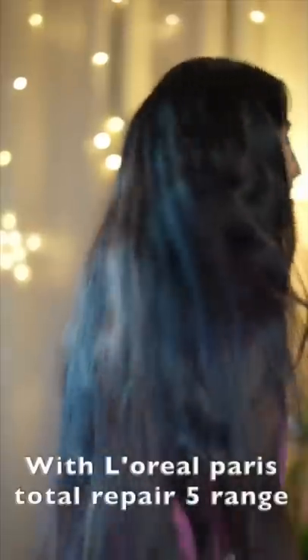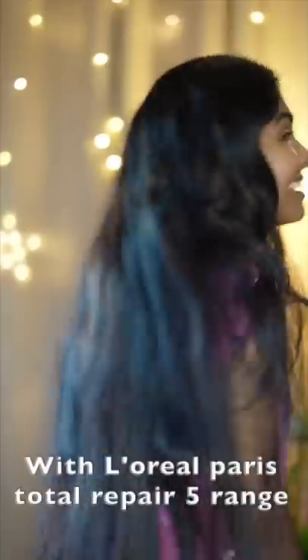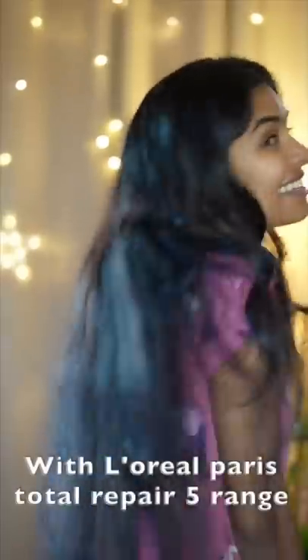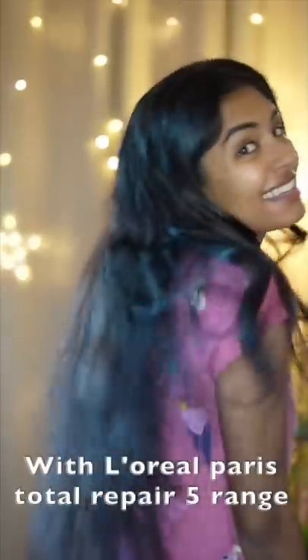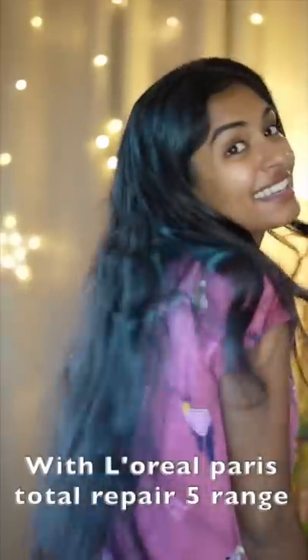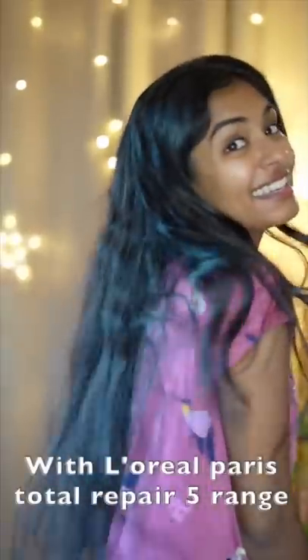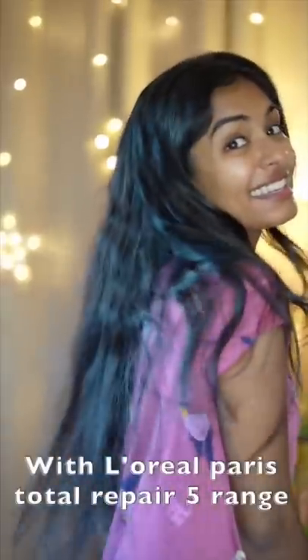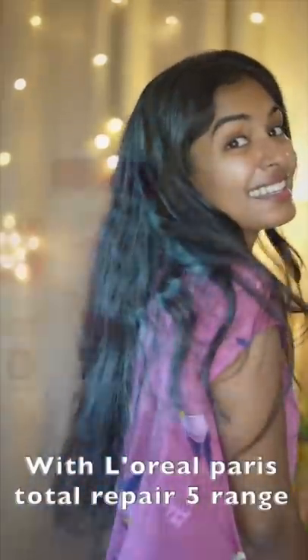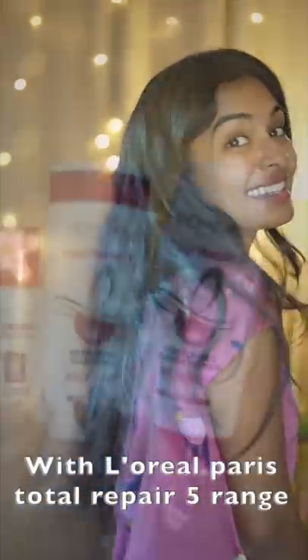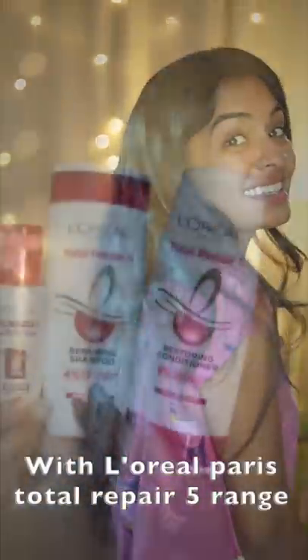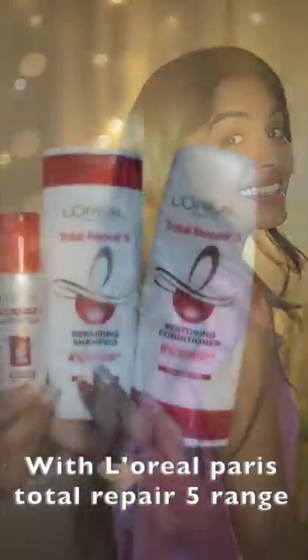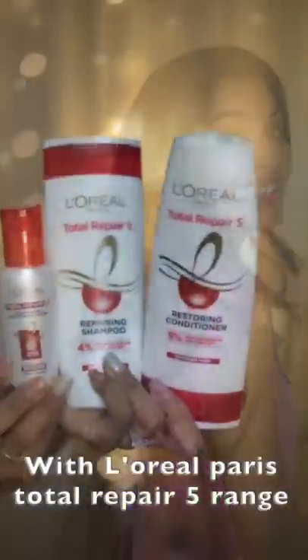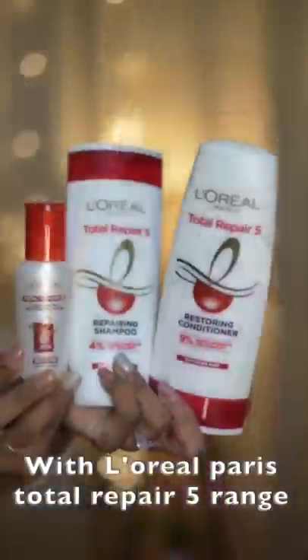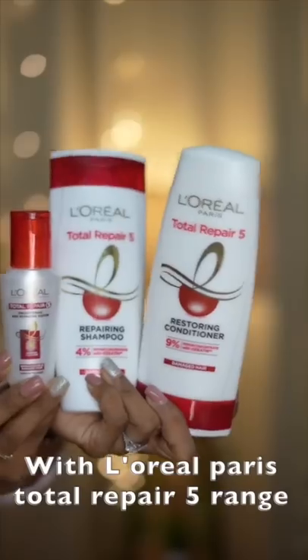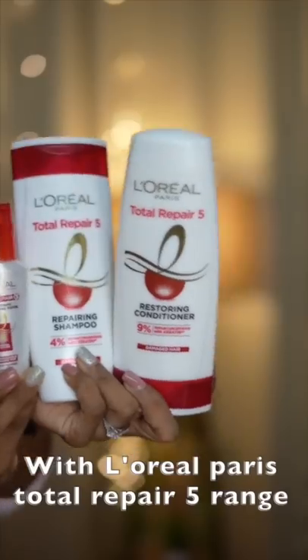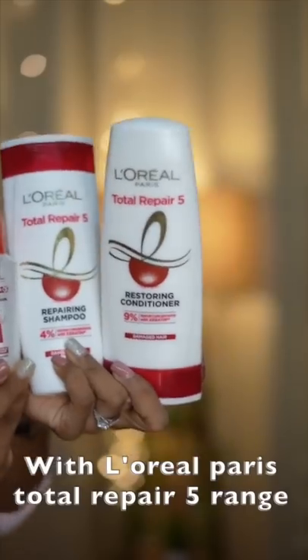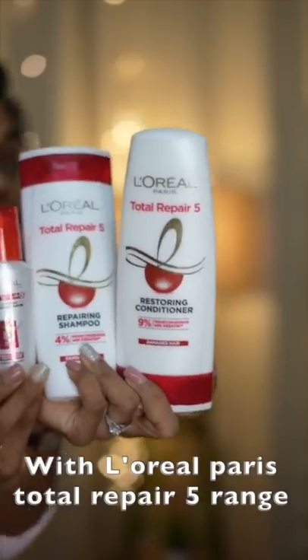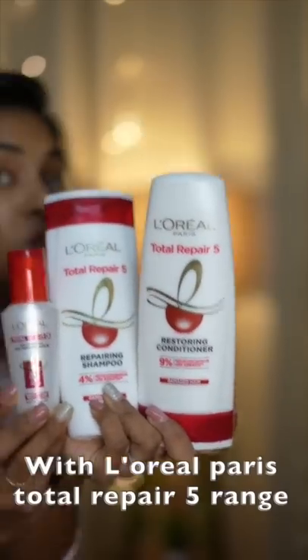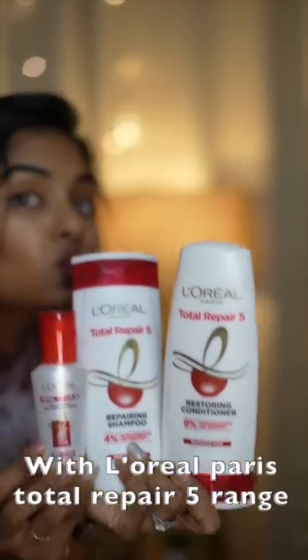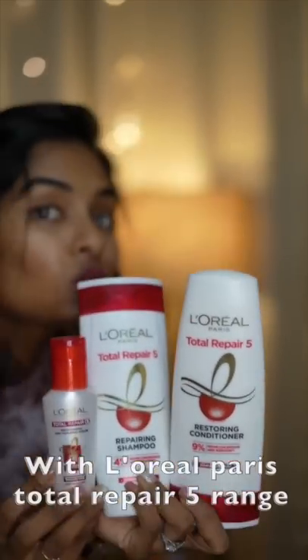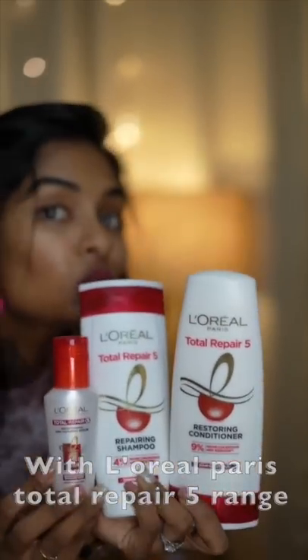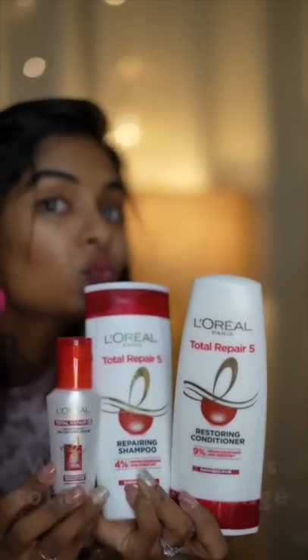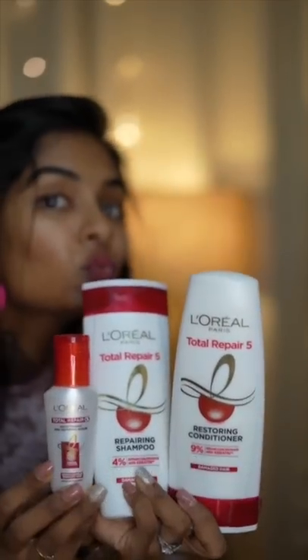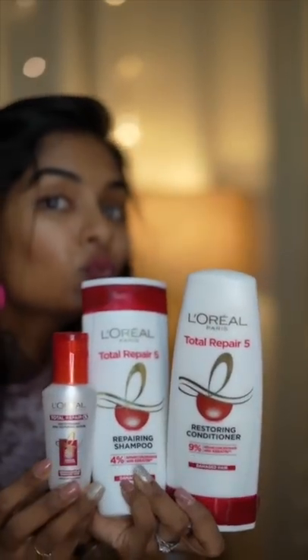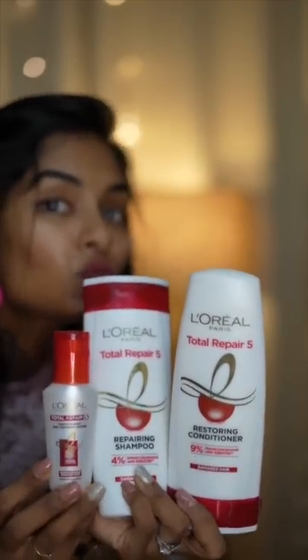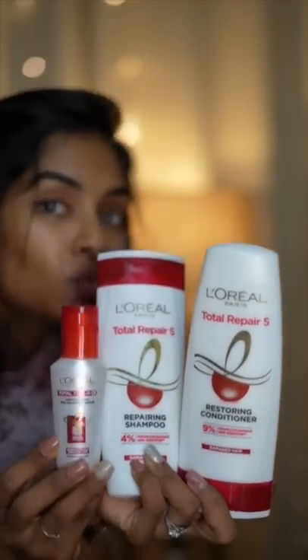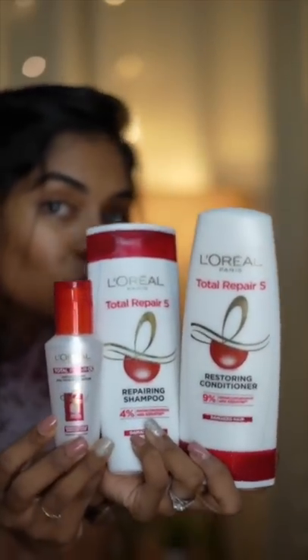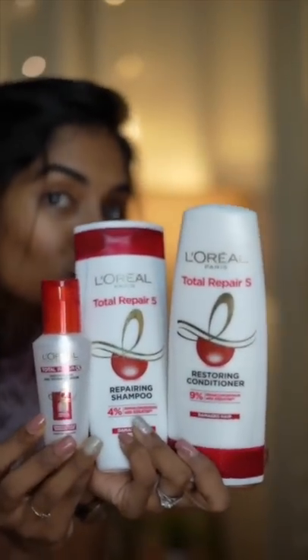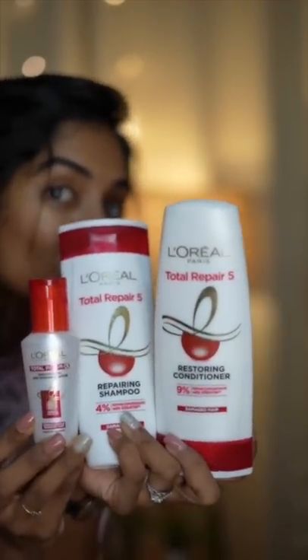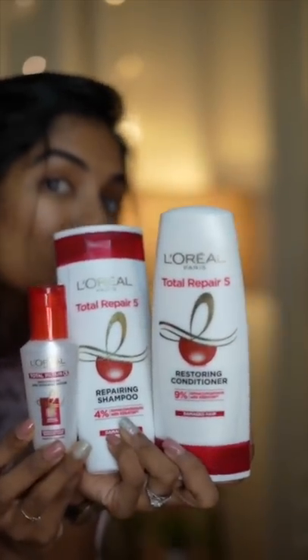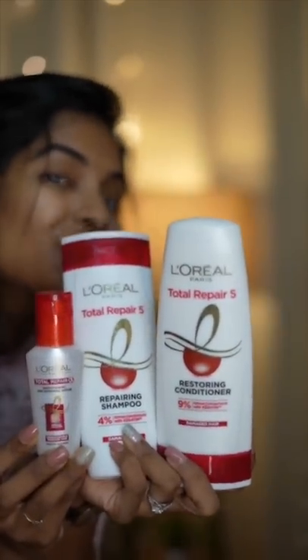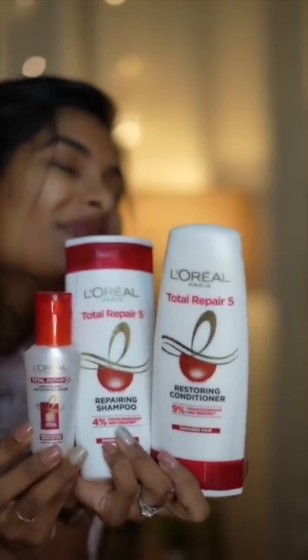Now, I'm using the shampoo and conditioner. This is a solution for our 5 problems.